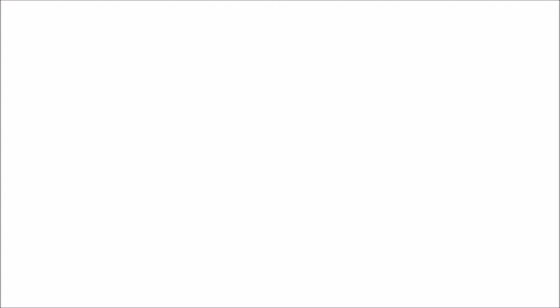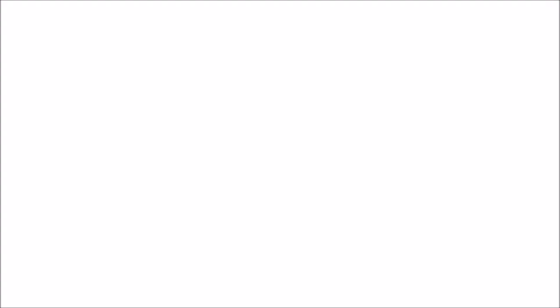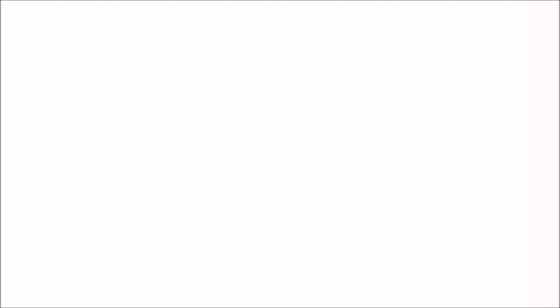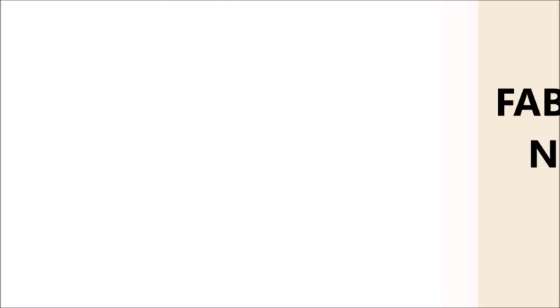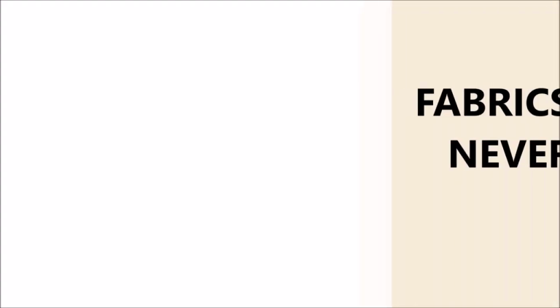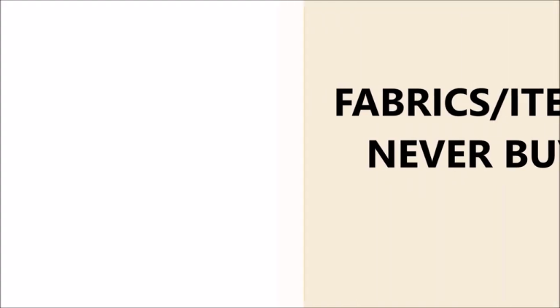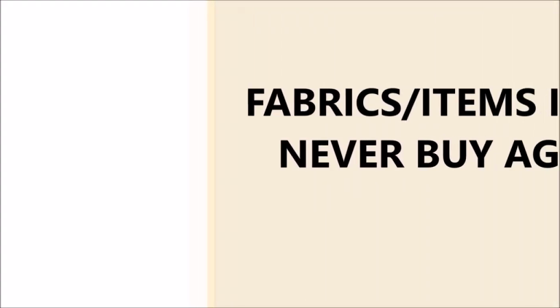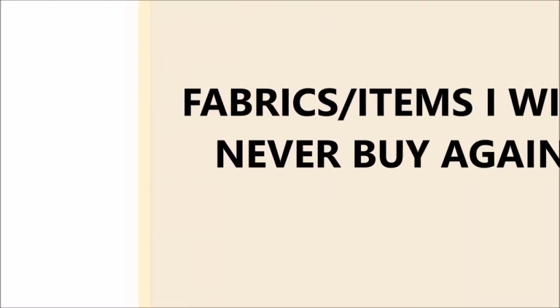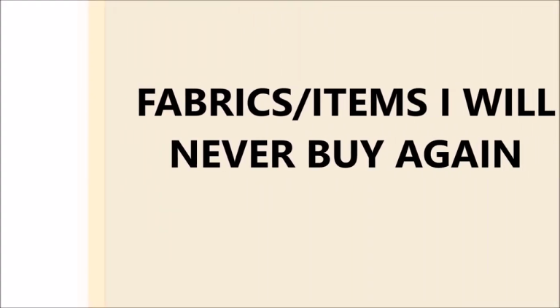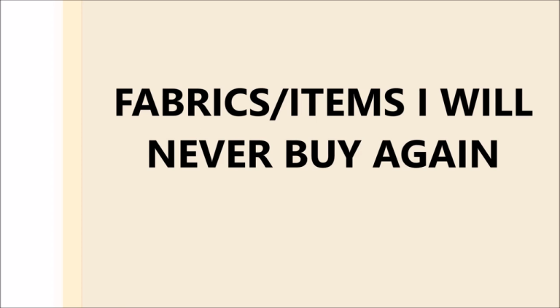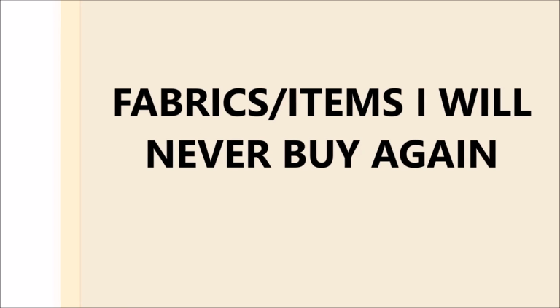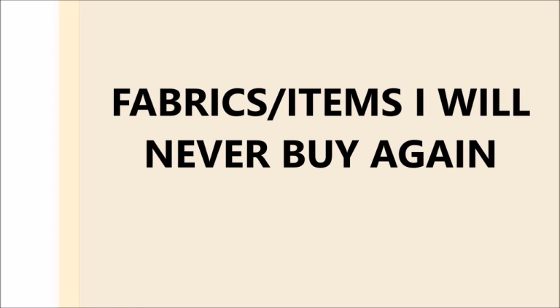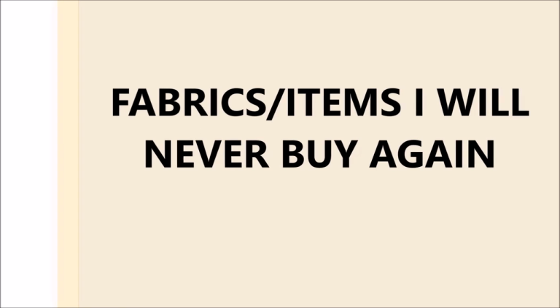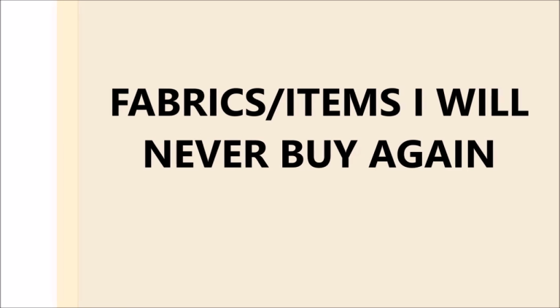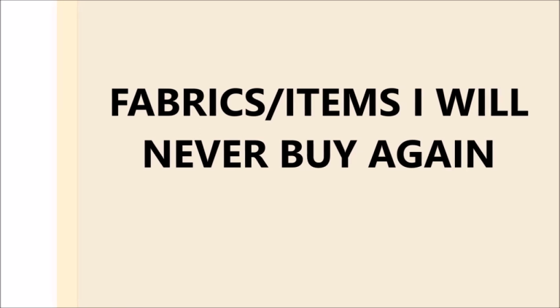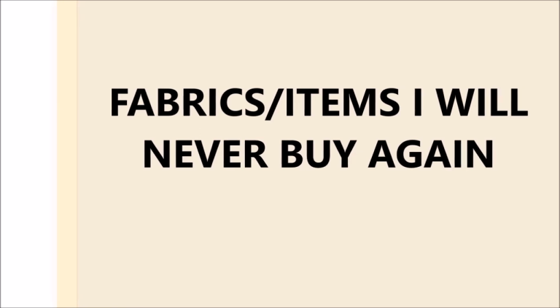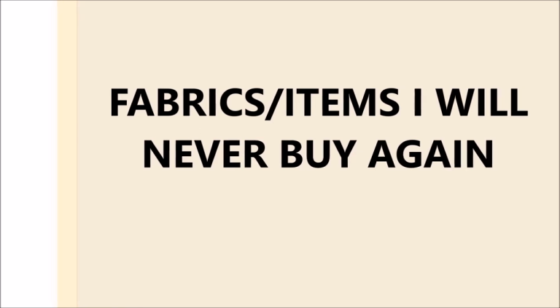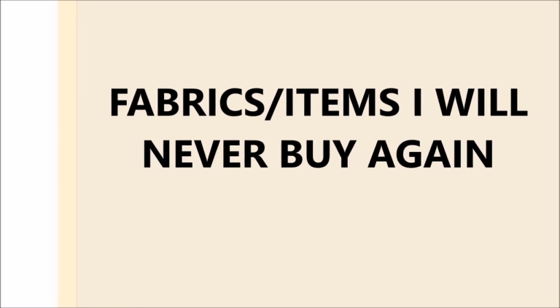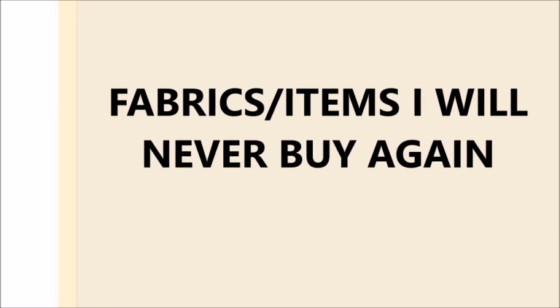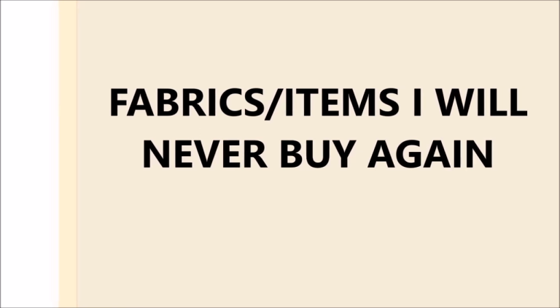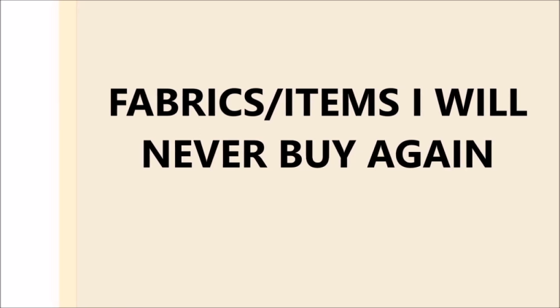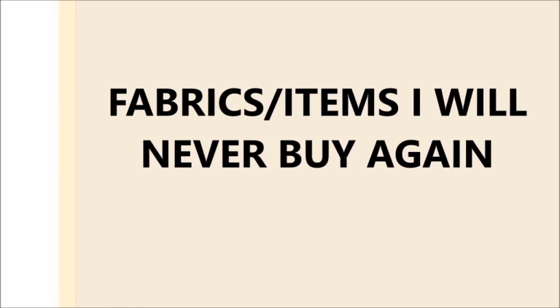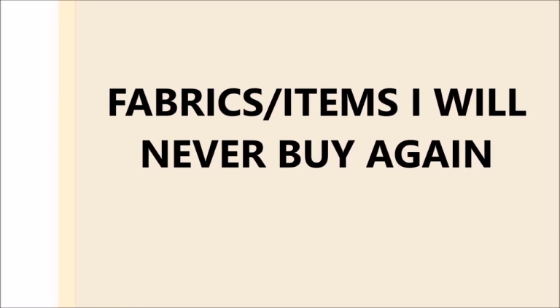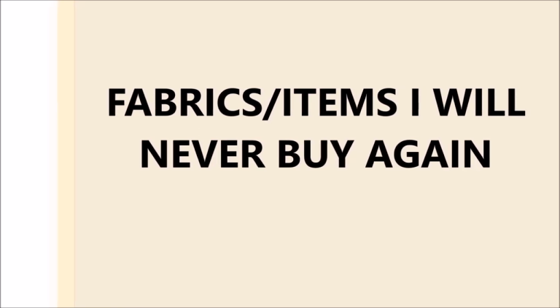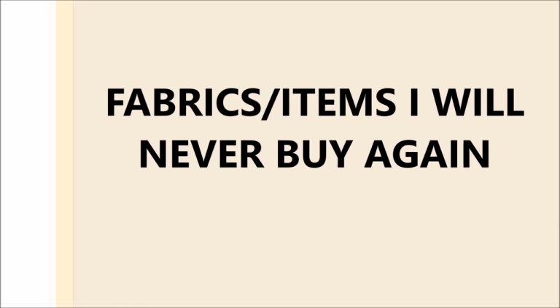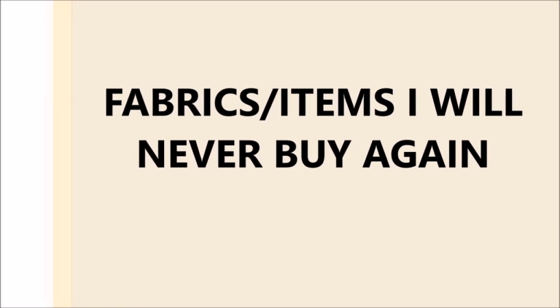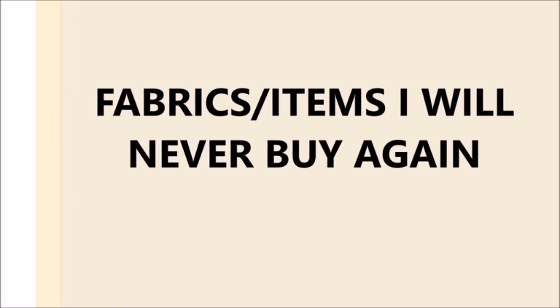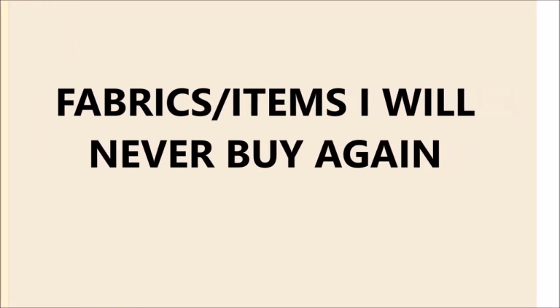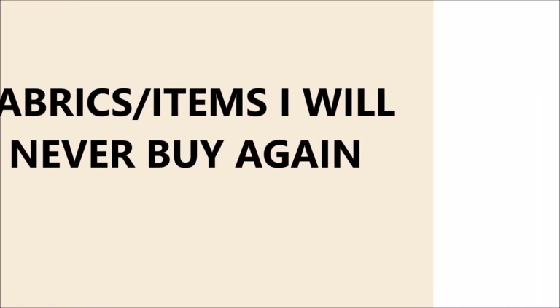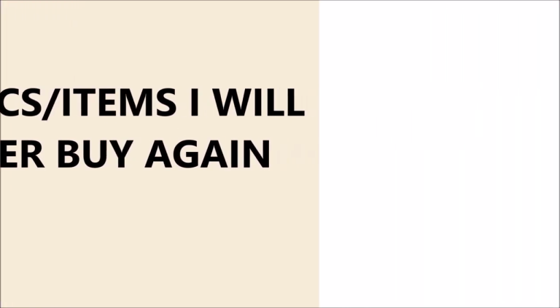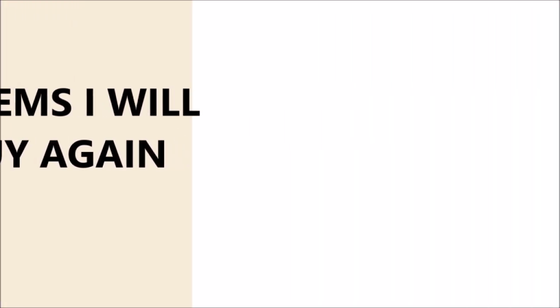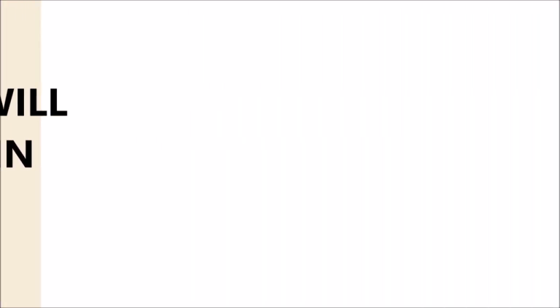So with that said, today we're going to look at fabrics or items I would never buy again.